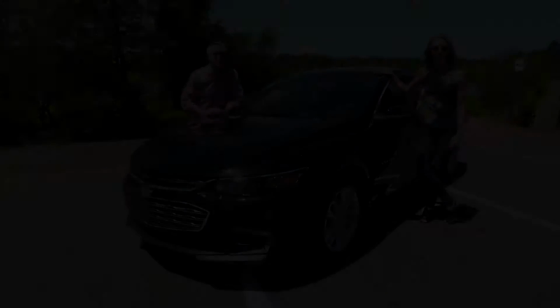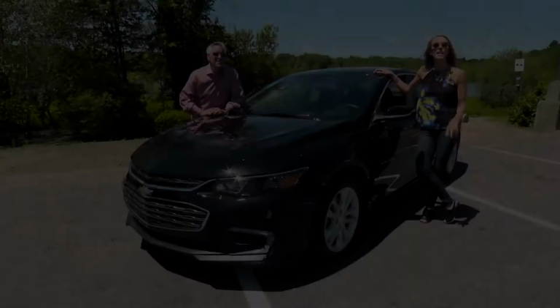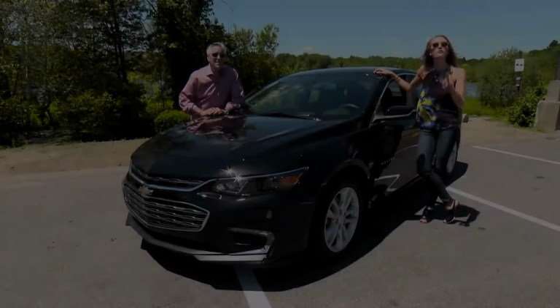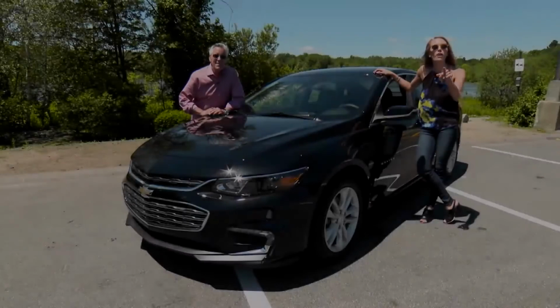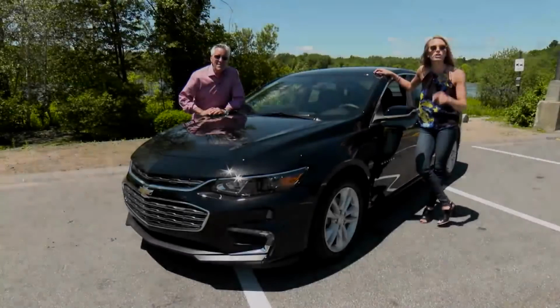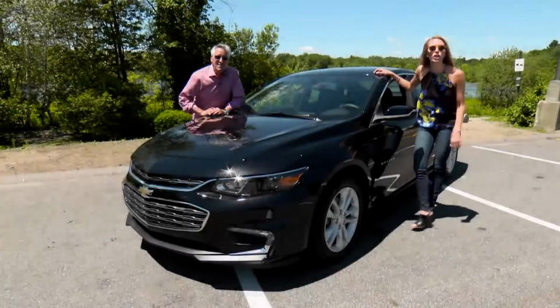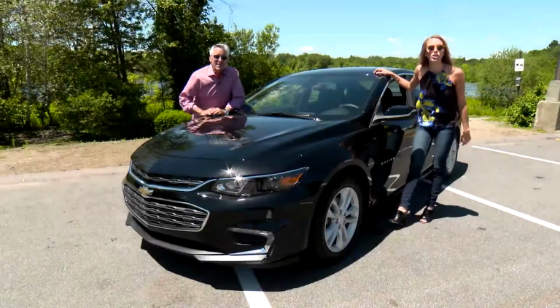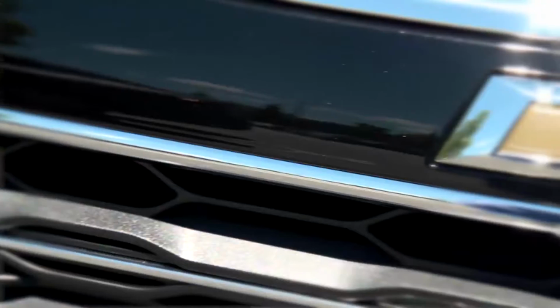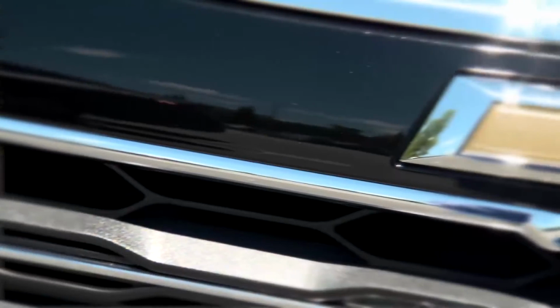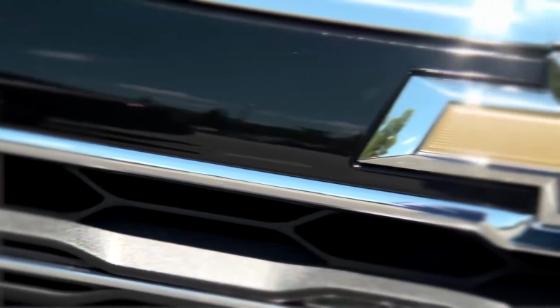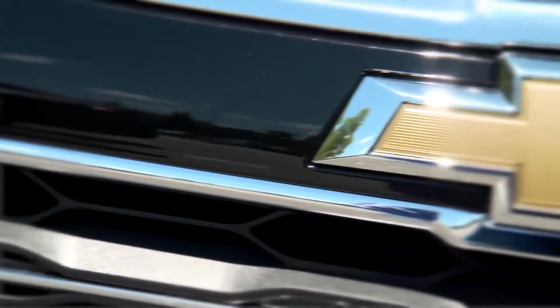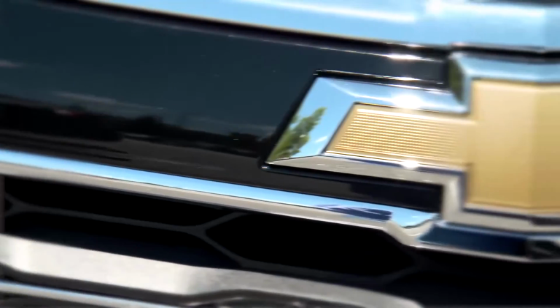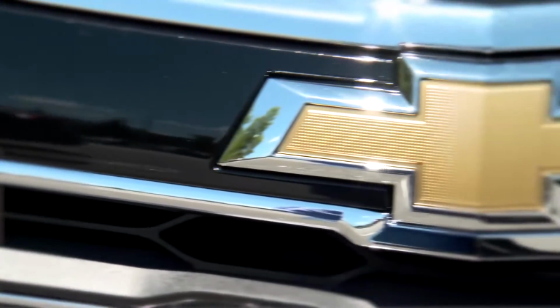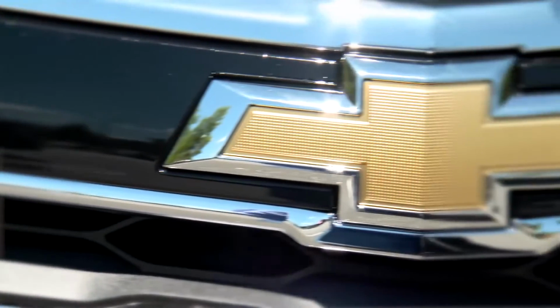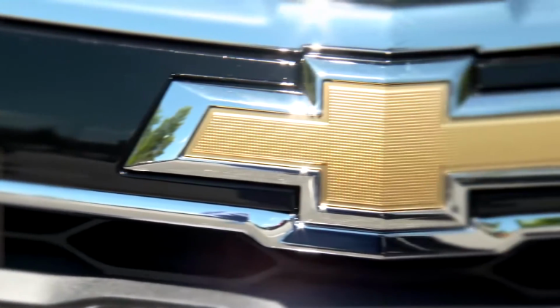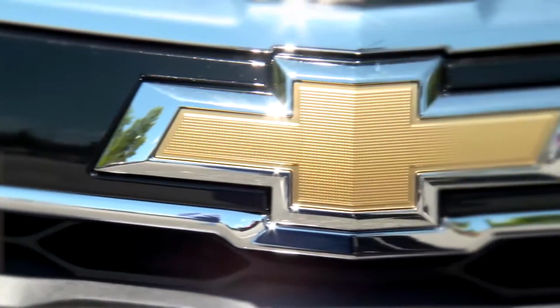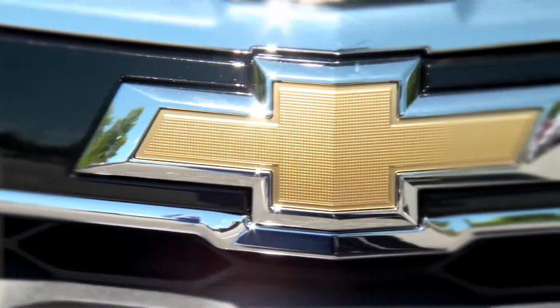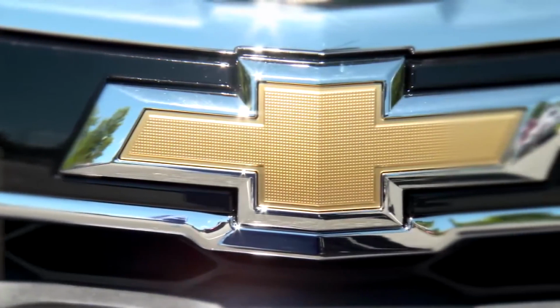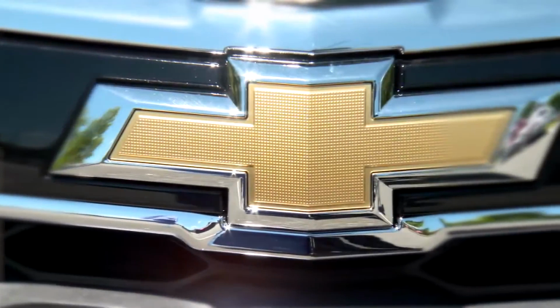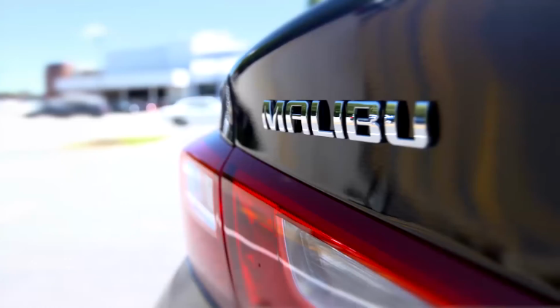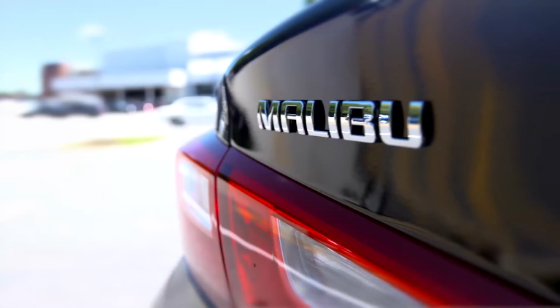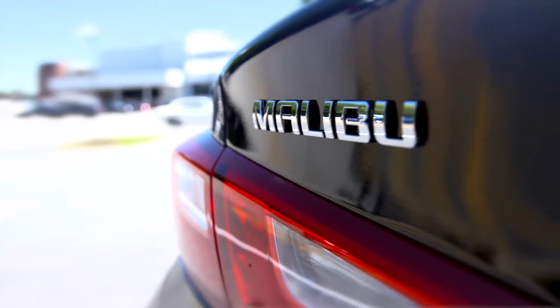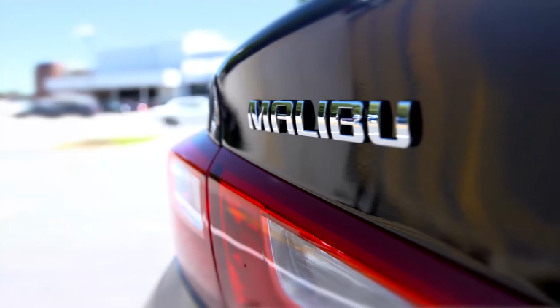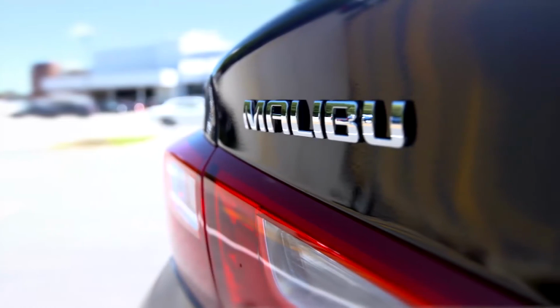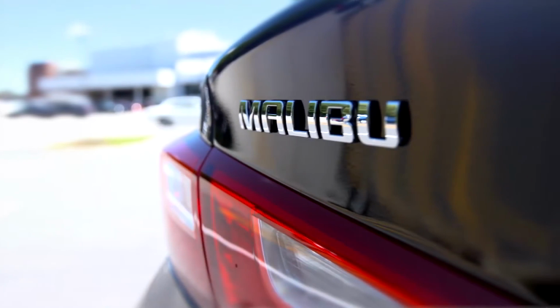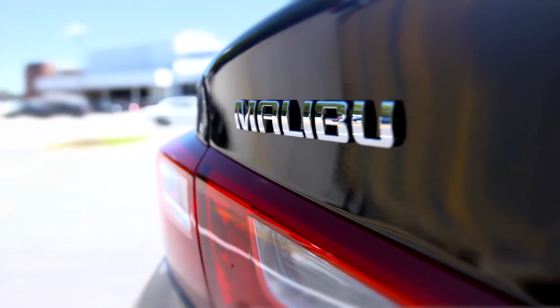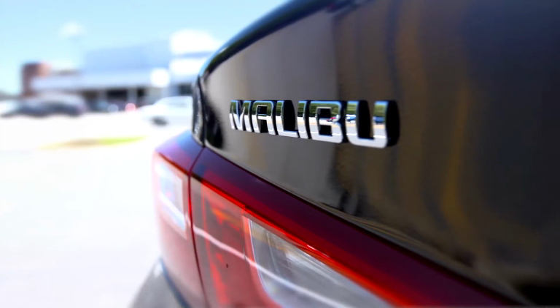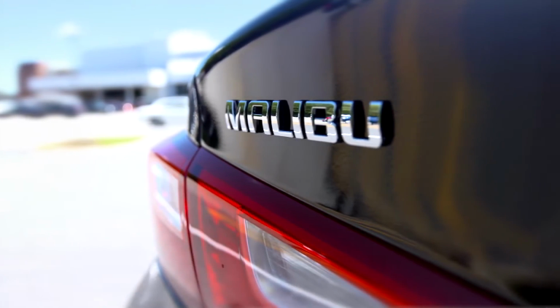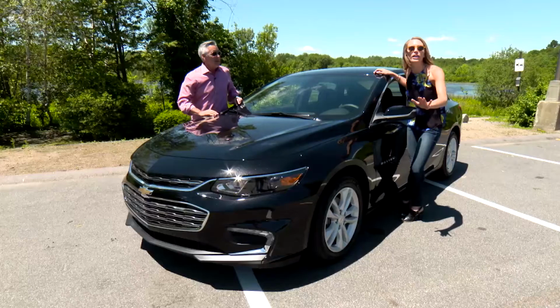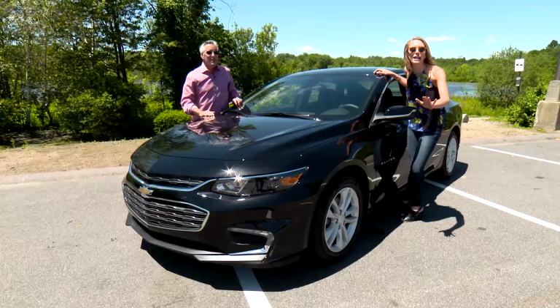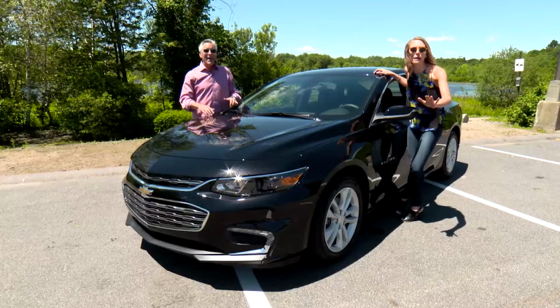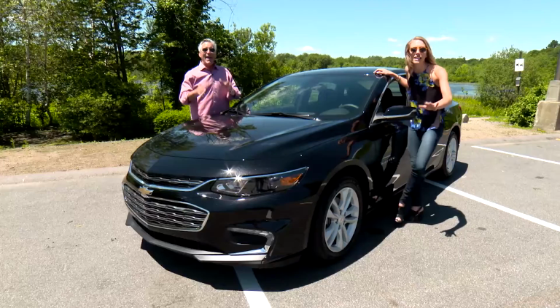Take a fresh look at Chevy. Jenny, I did. I can't stop looking at the new Chevy Malibu. It's shattering expectations.